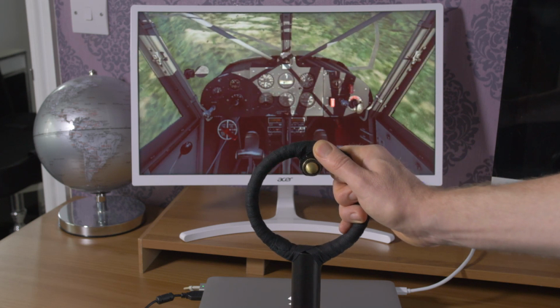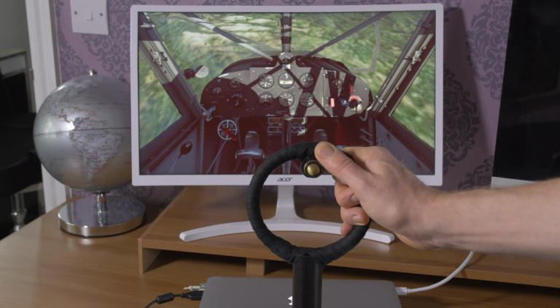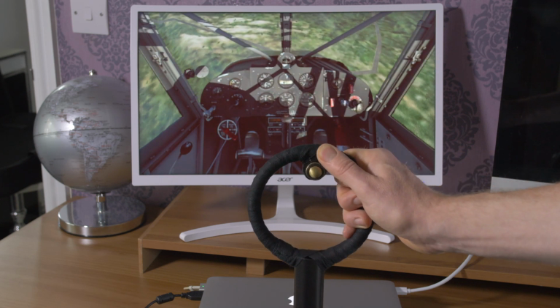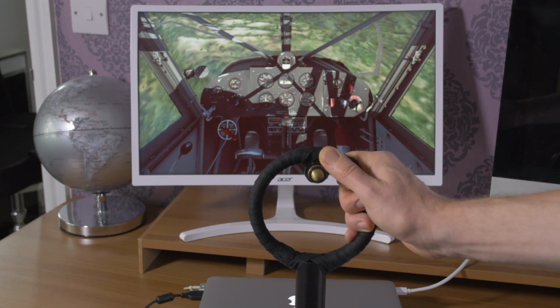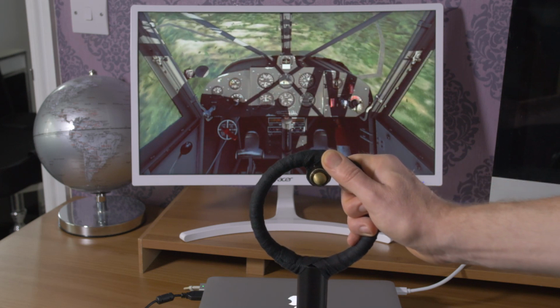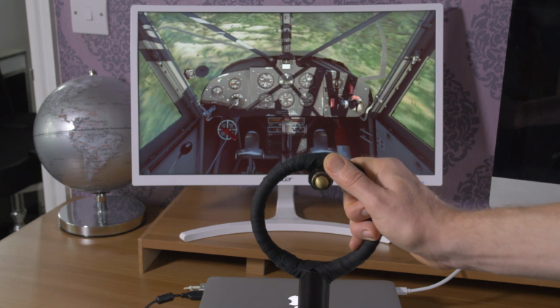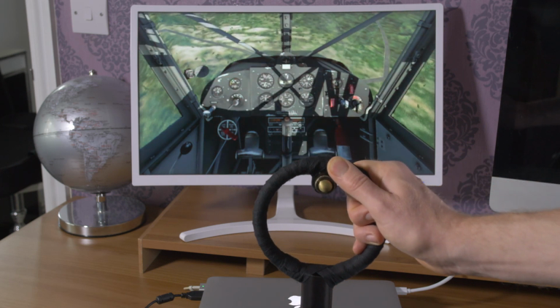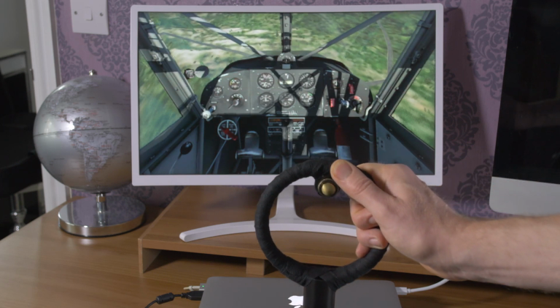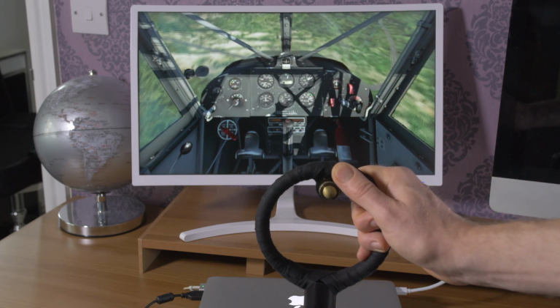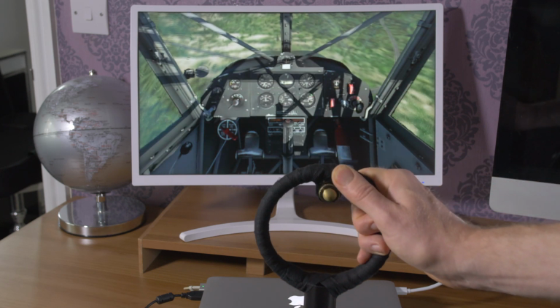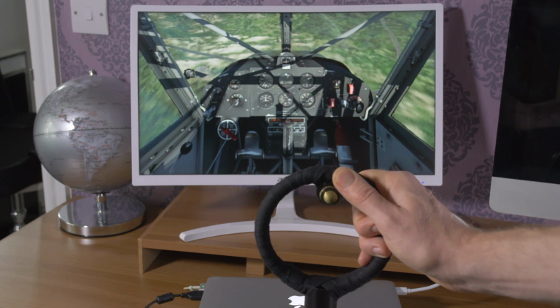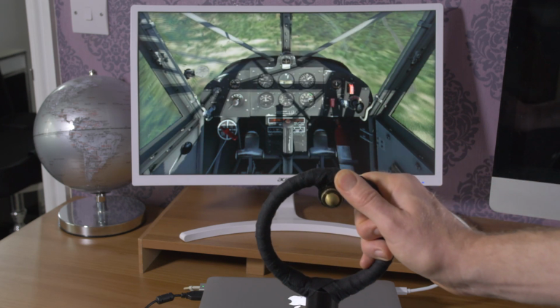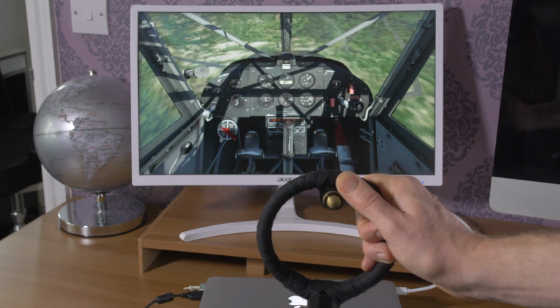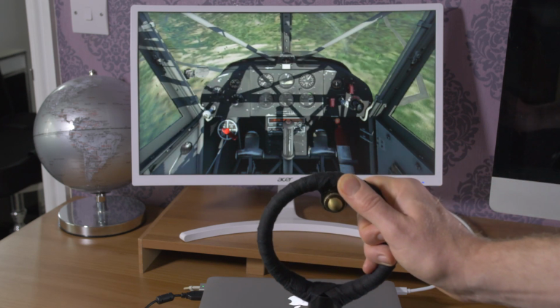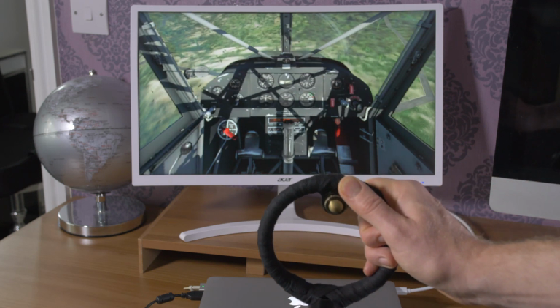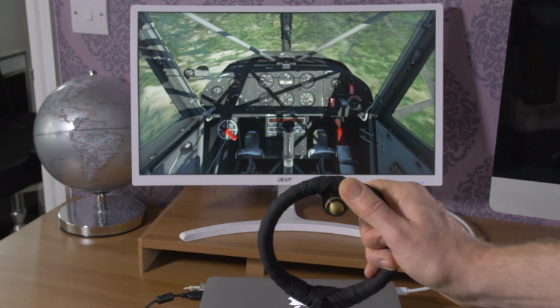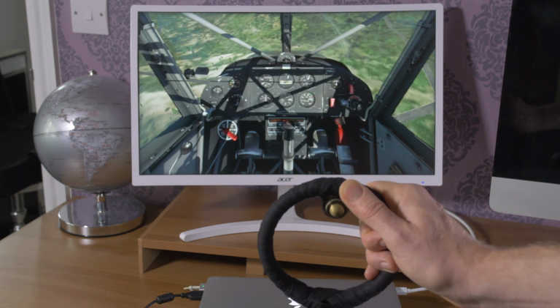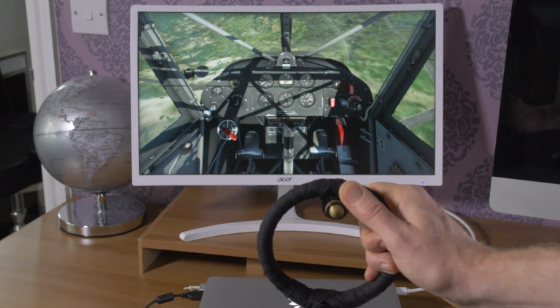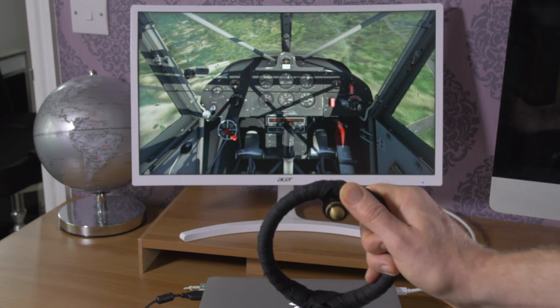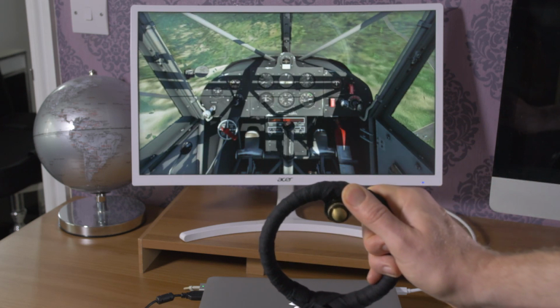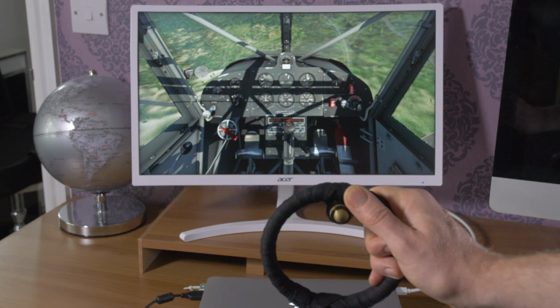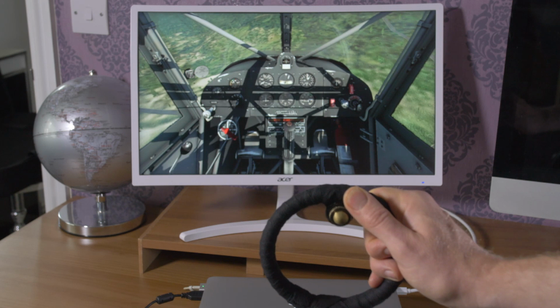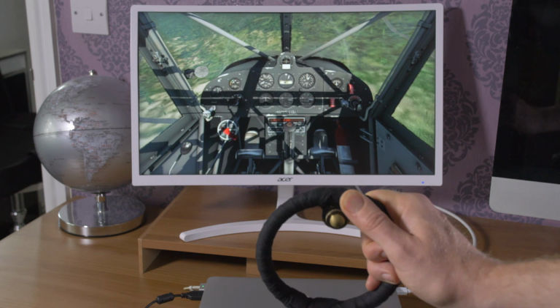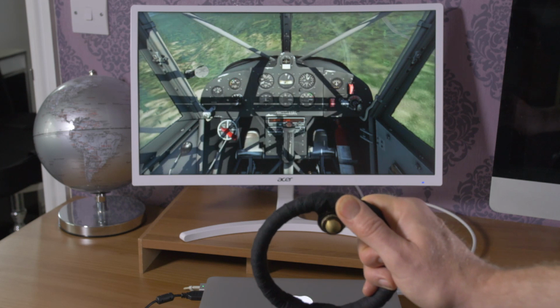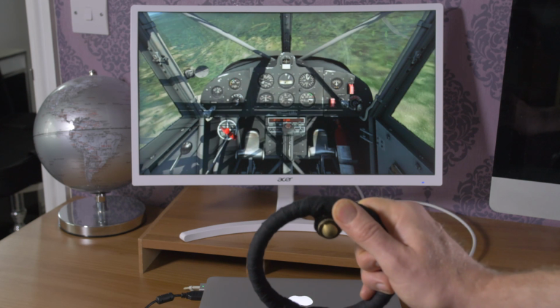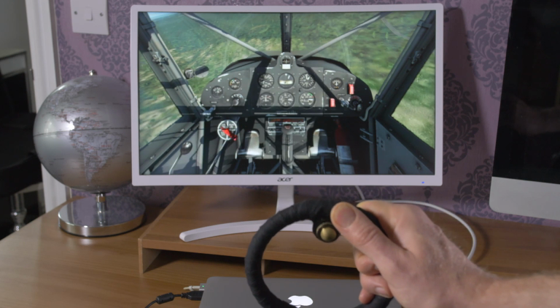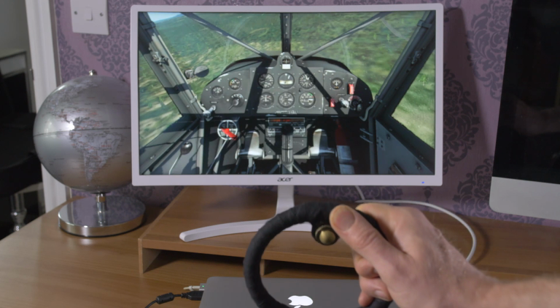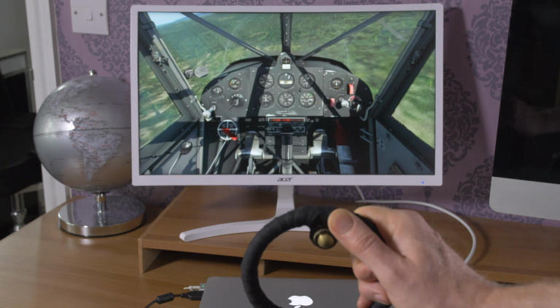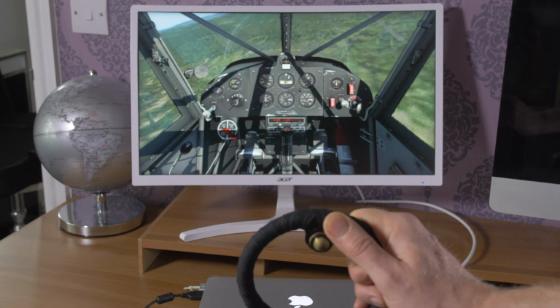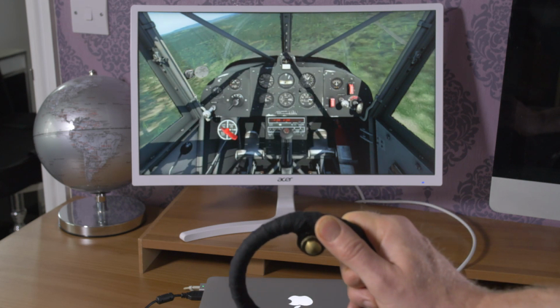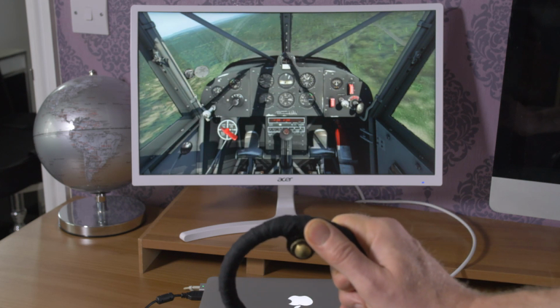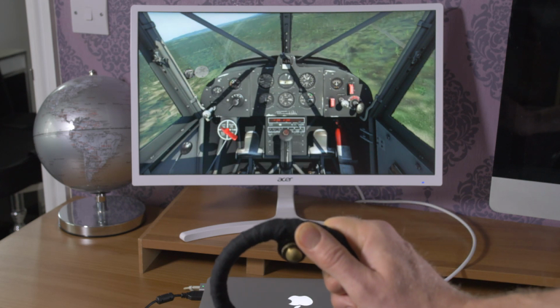Oh, no jokes please about my graphics card — currently running this demo on a 7-year-old MacBook Air. Have fun.